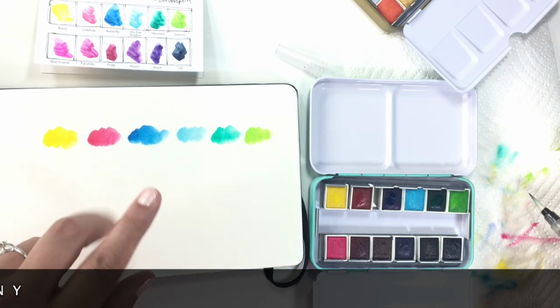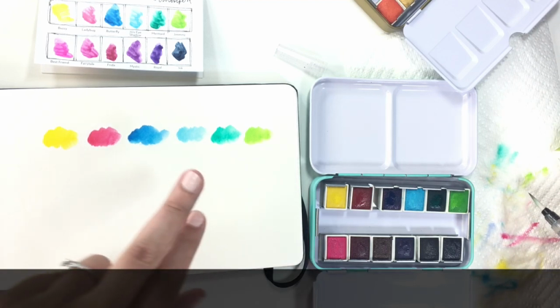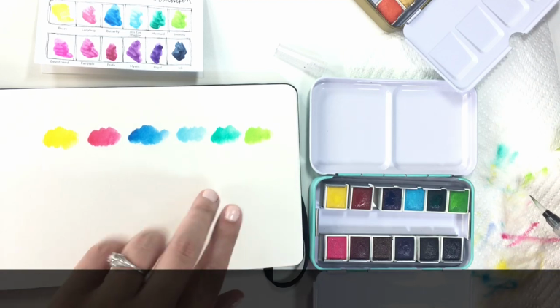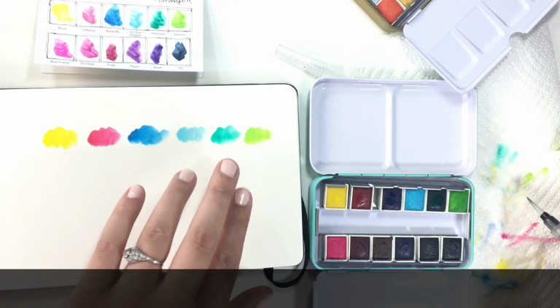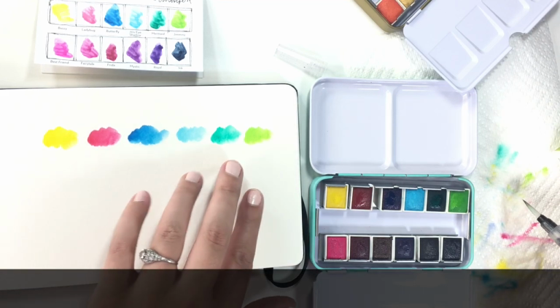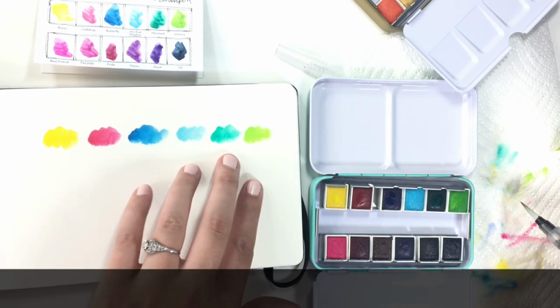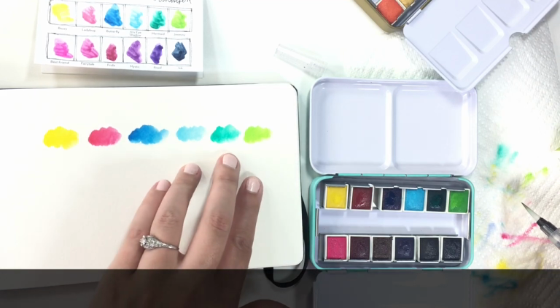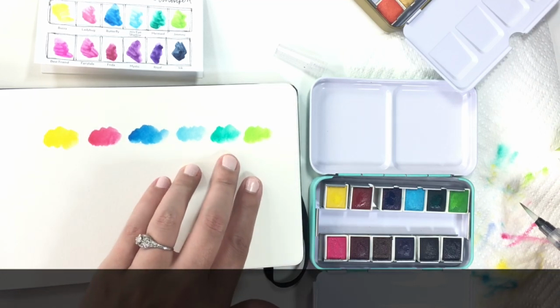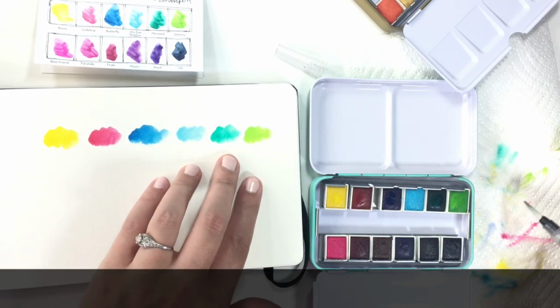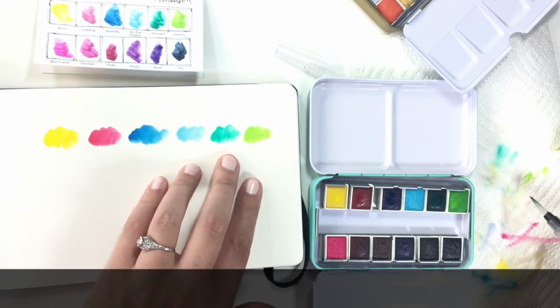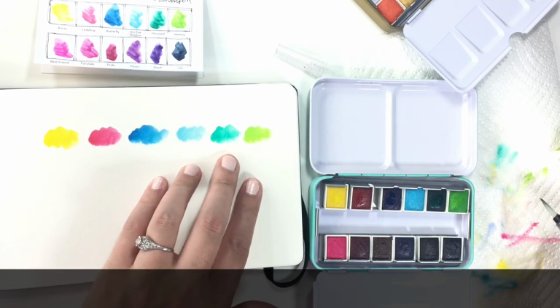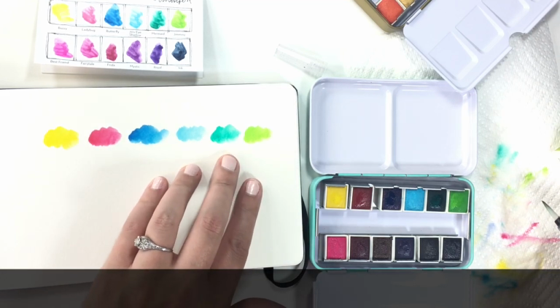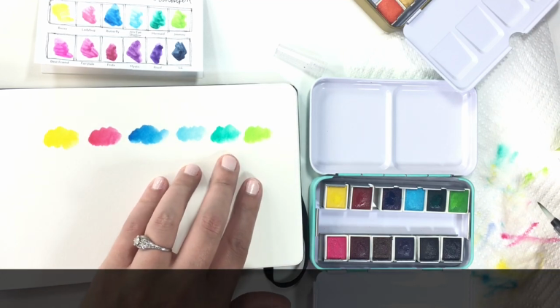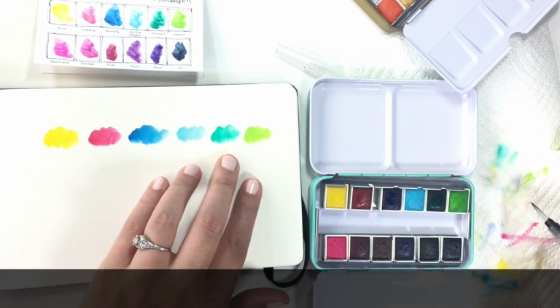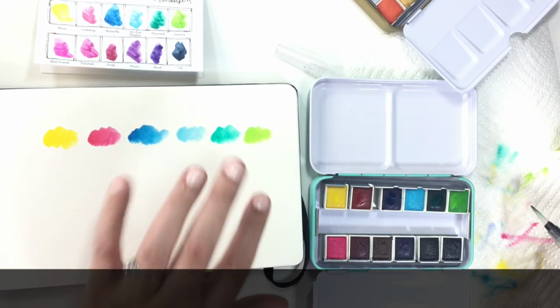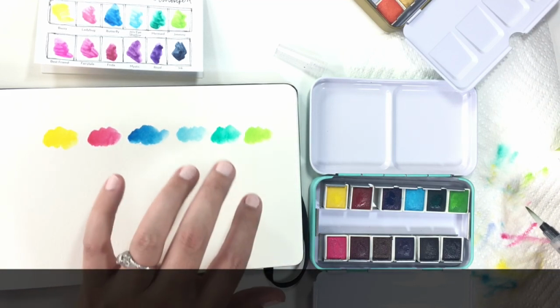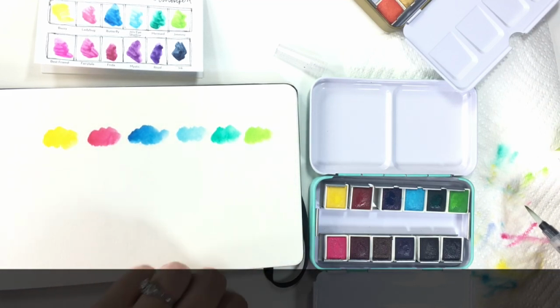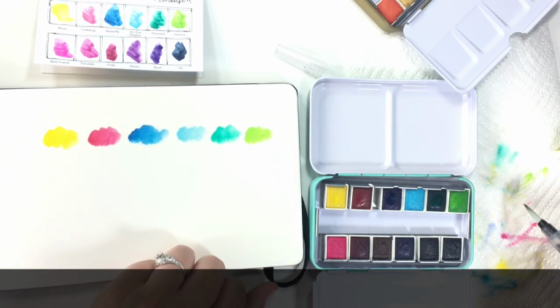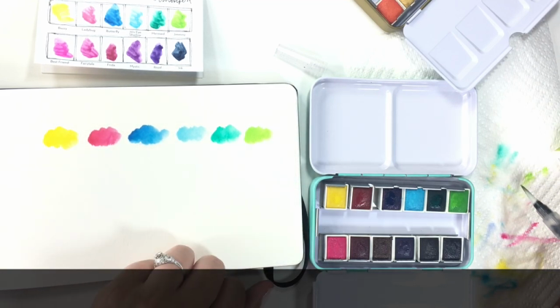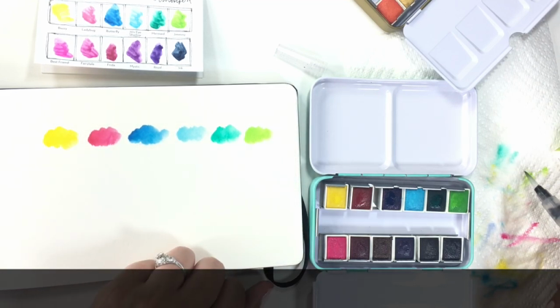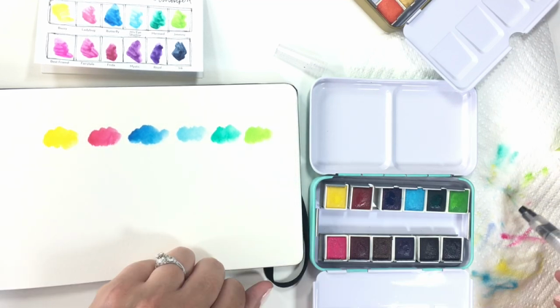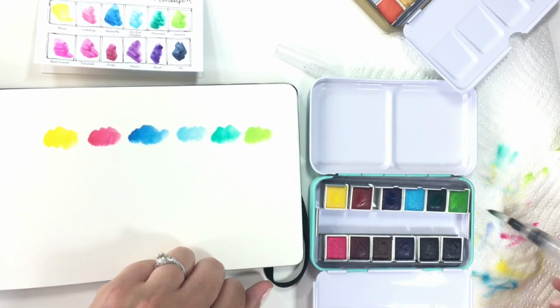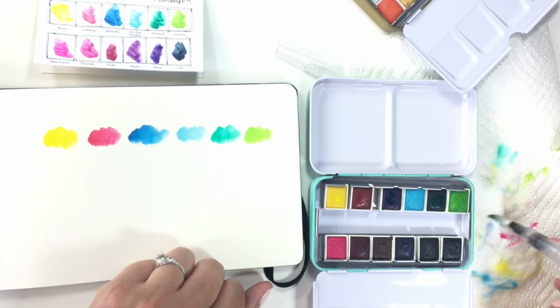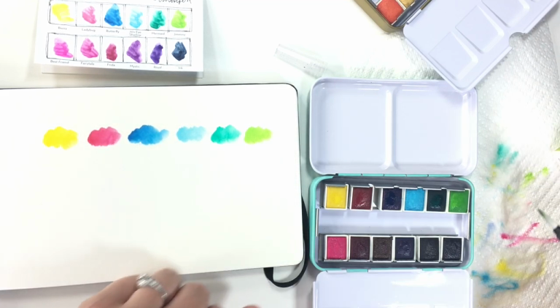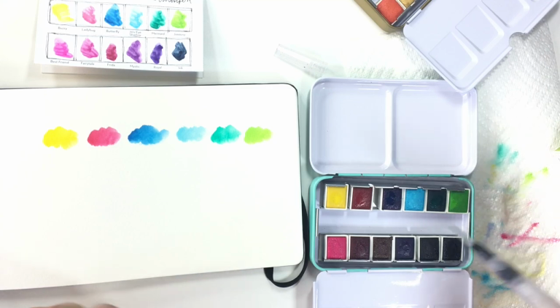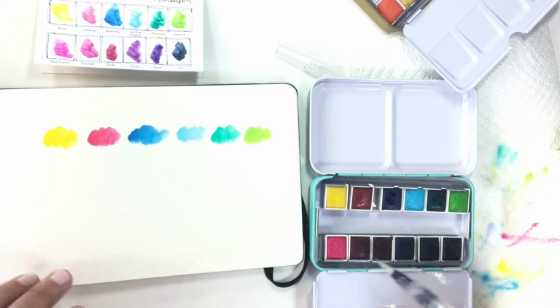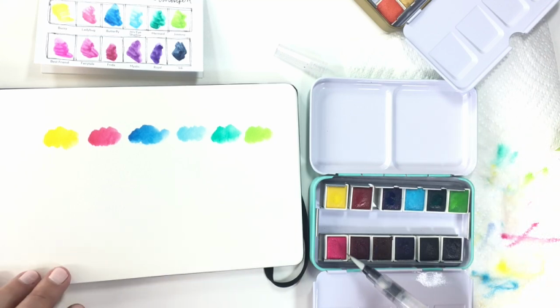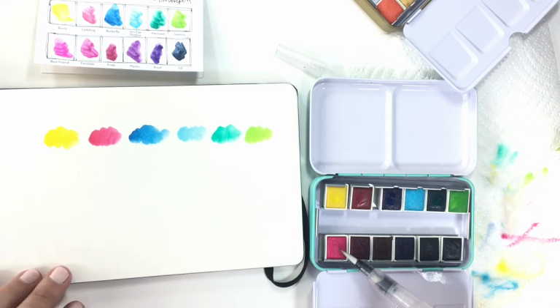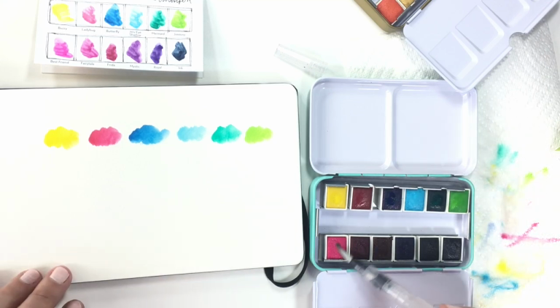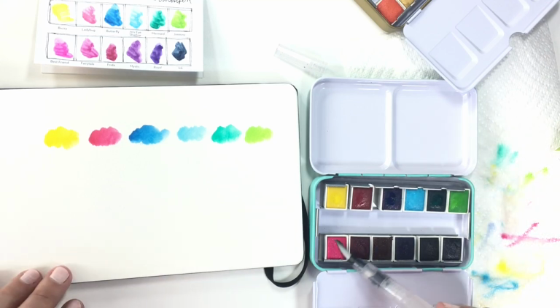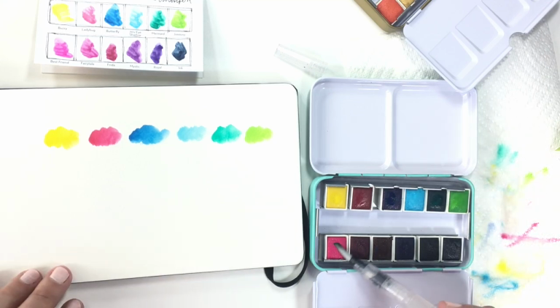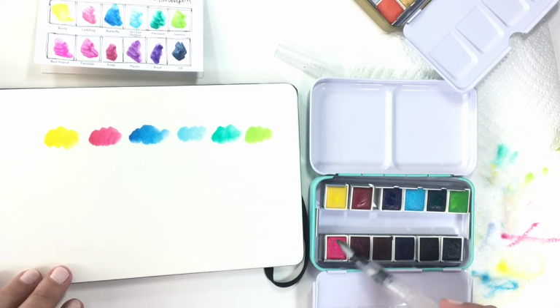Taking a second just to say: look at these three colors and how beautiful they are. Tell me that those are not absolutely stunning.